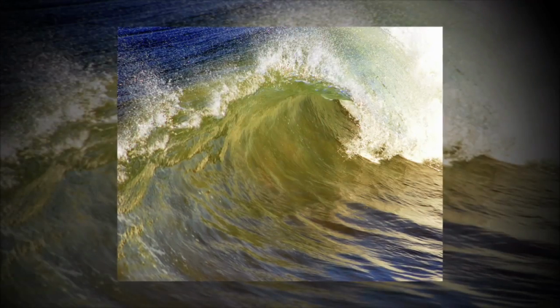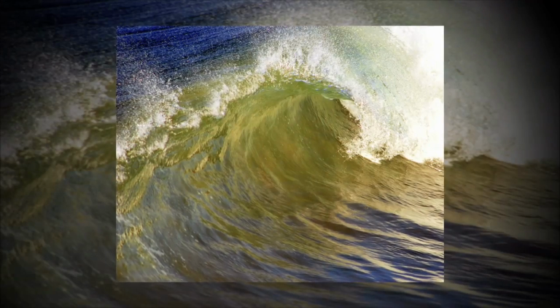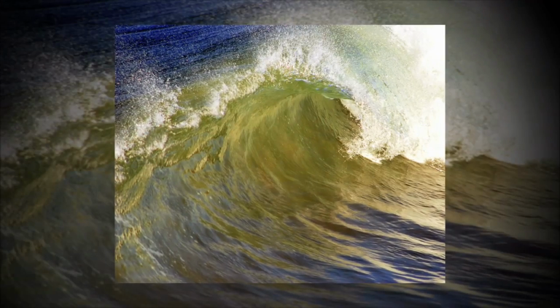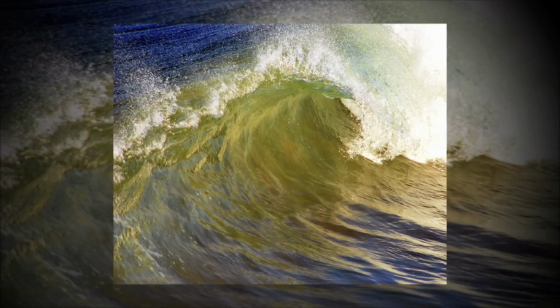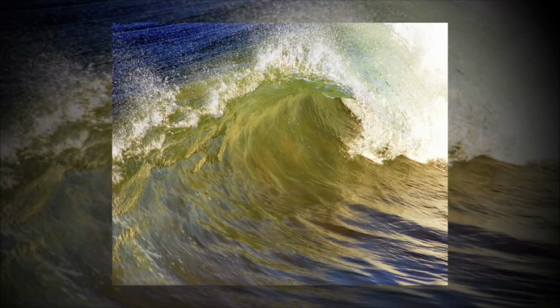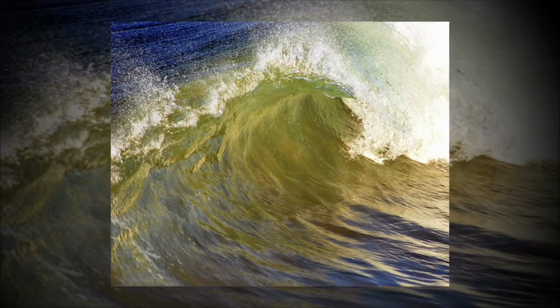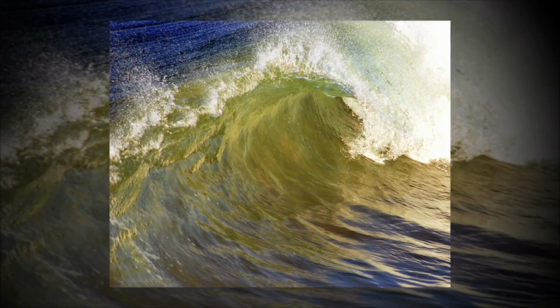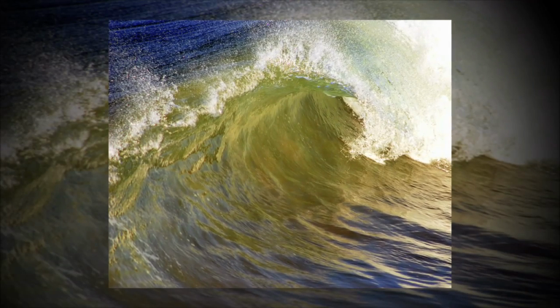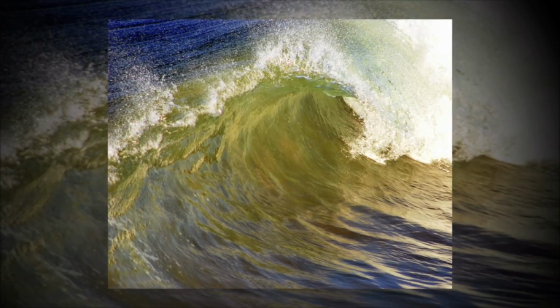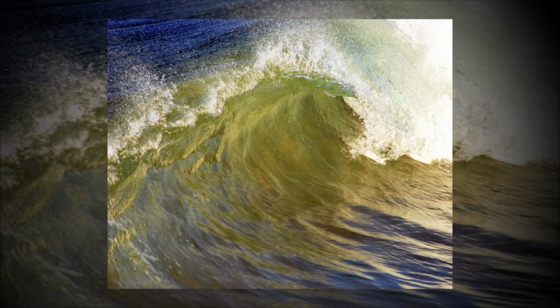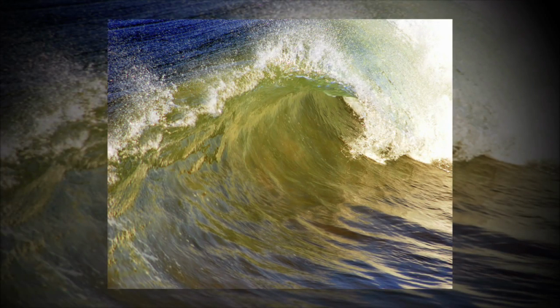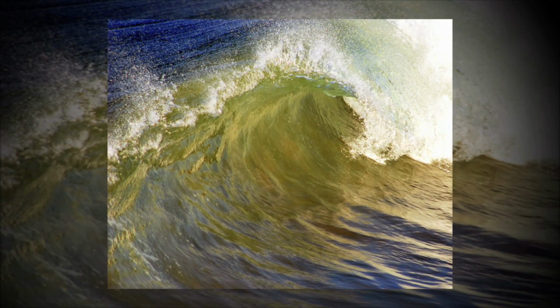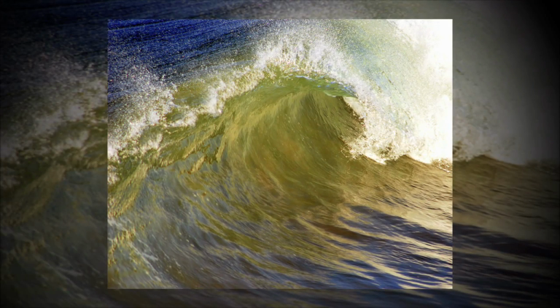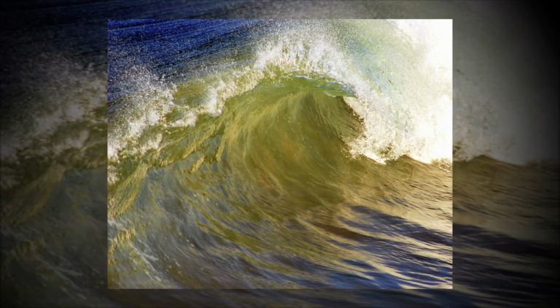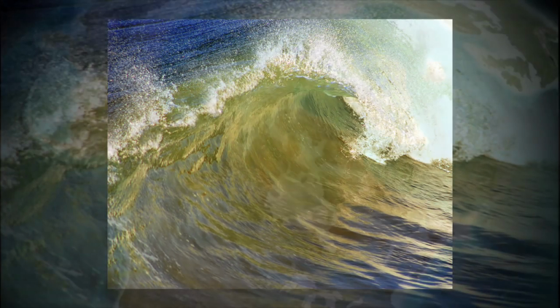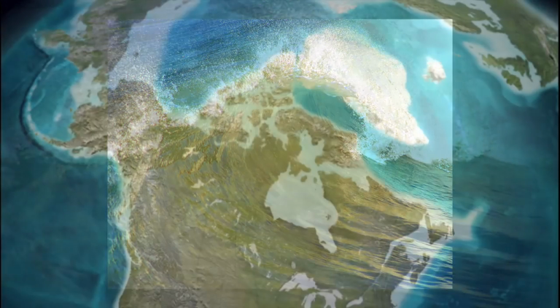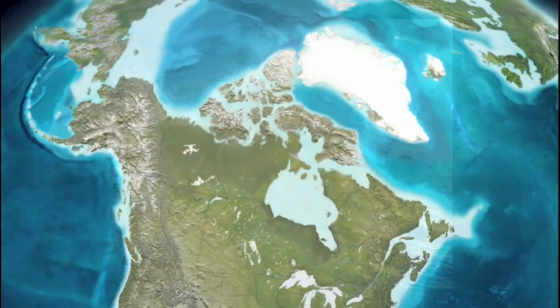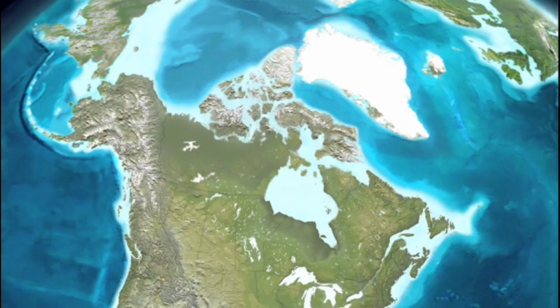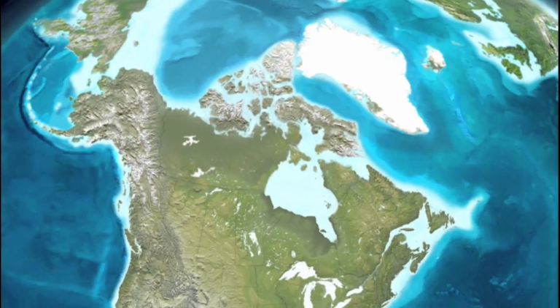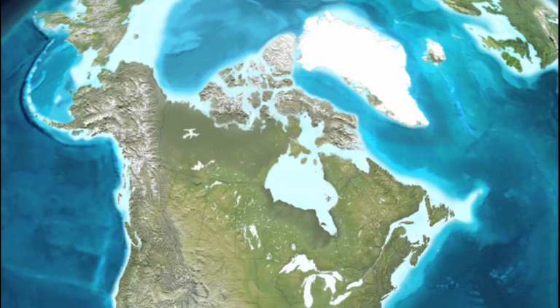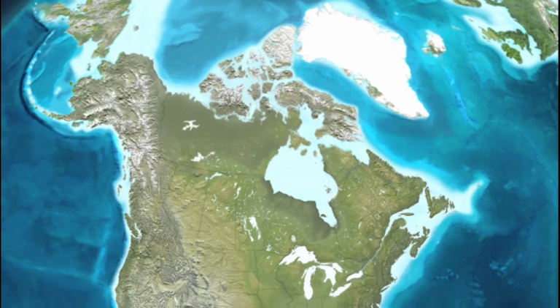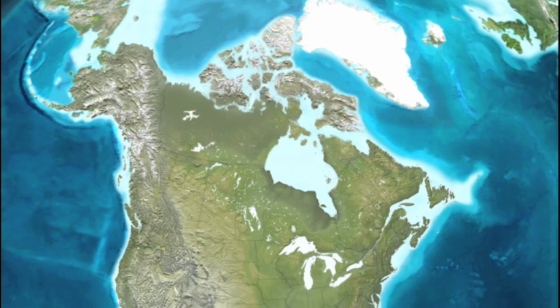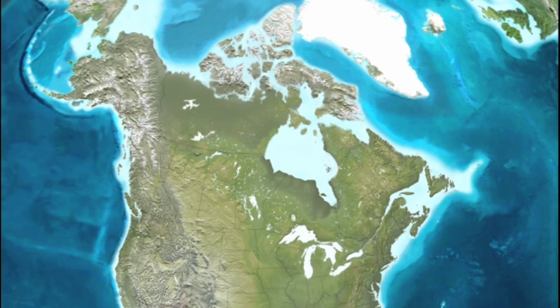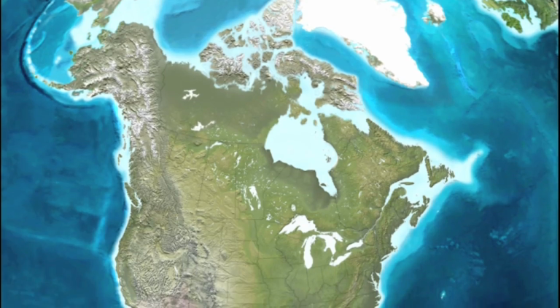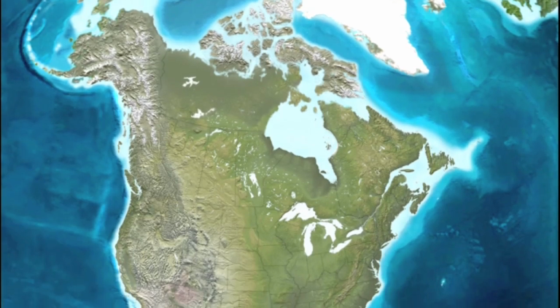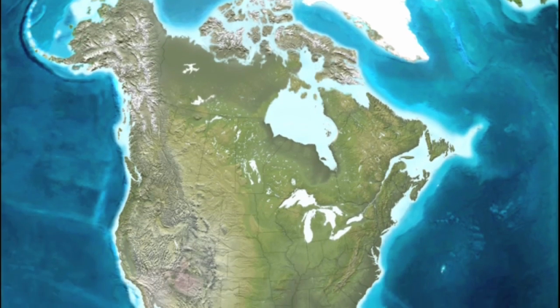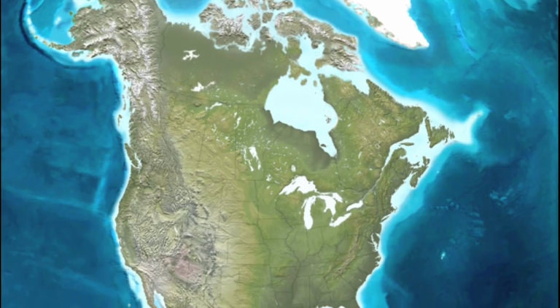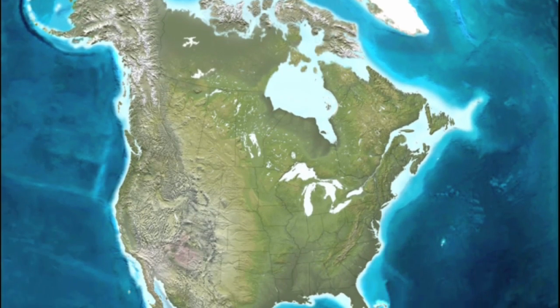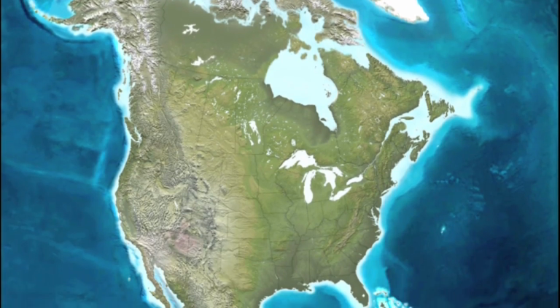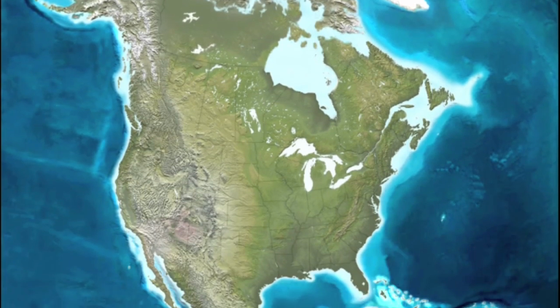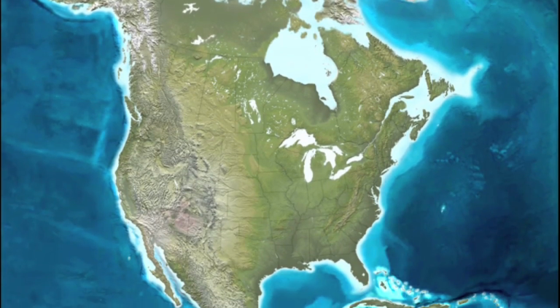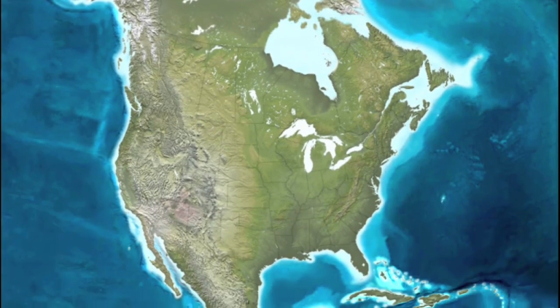Why not harness that energy and put it to use? That's what researchers all over the world are beginning to explore.